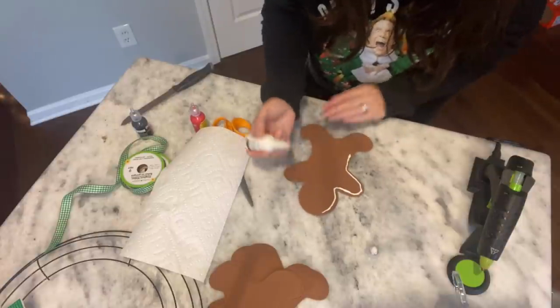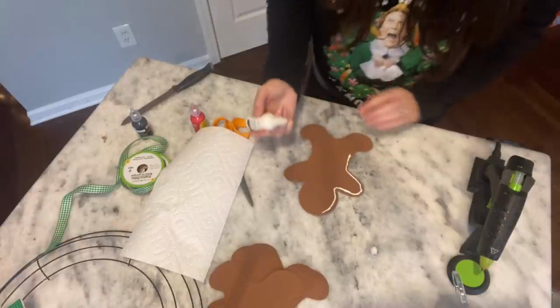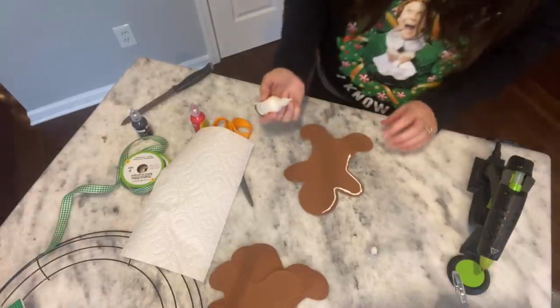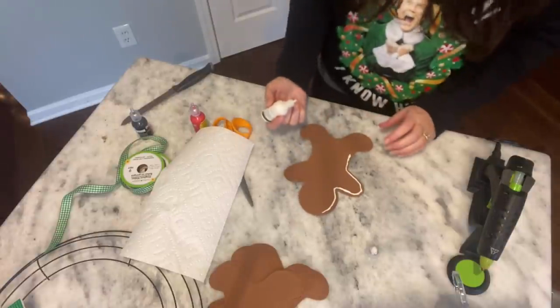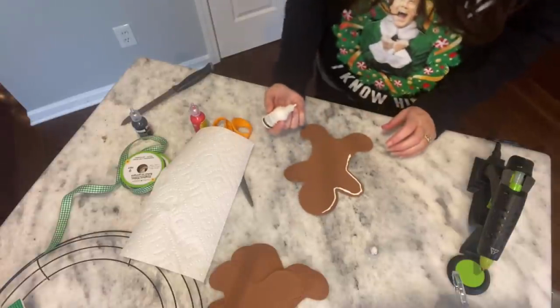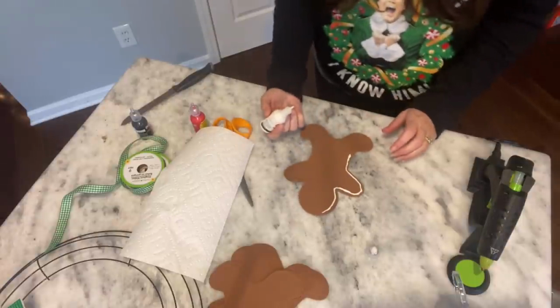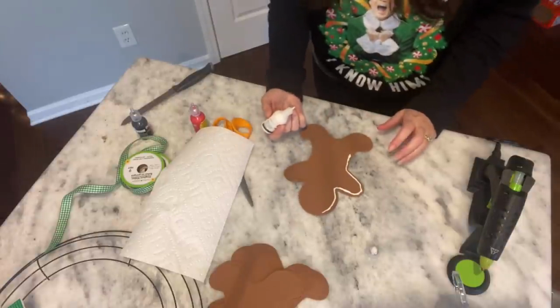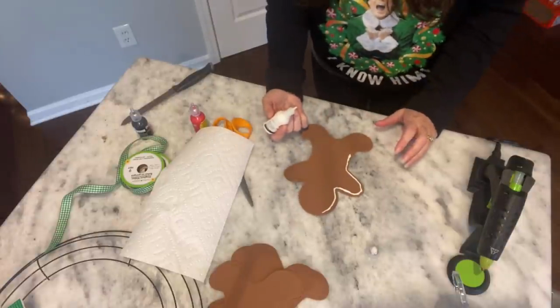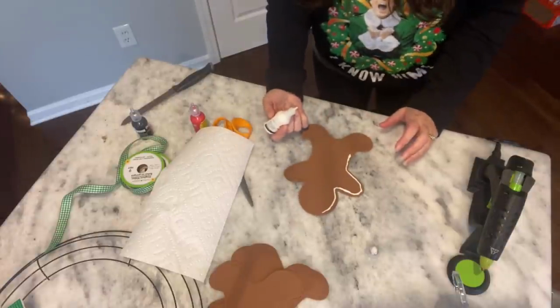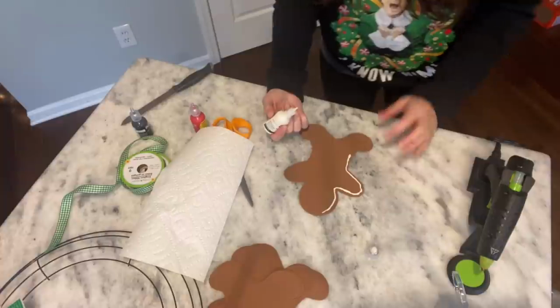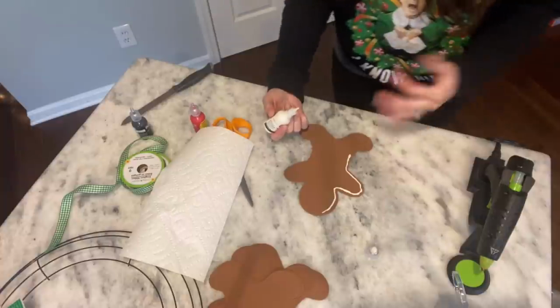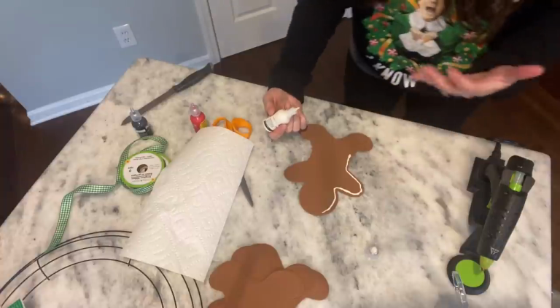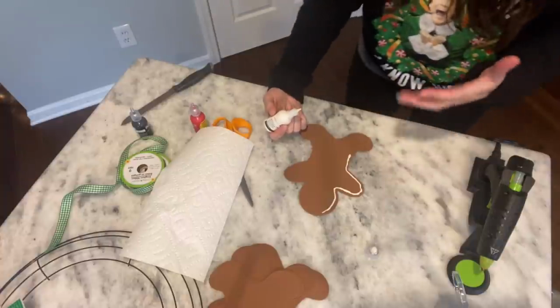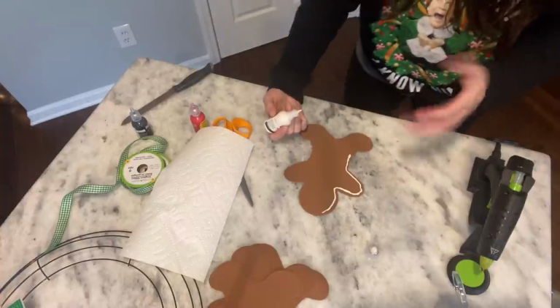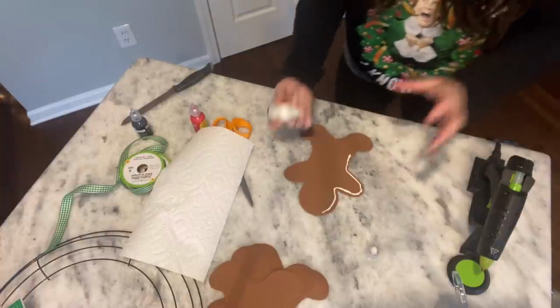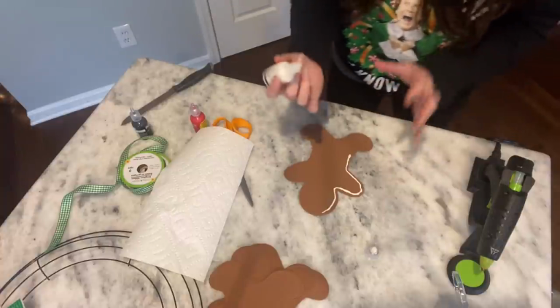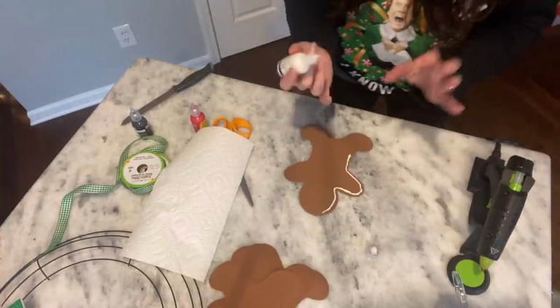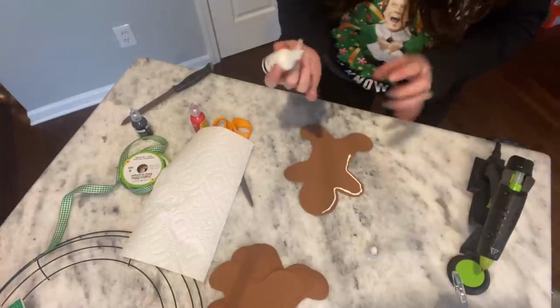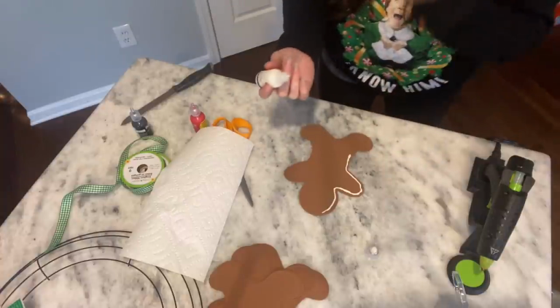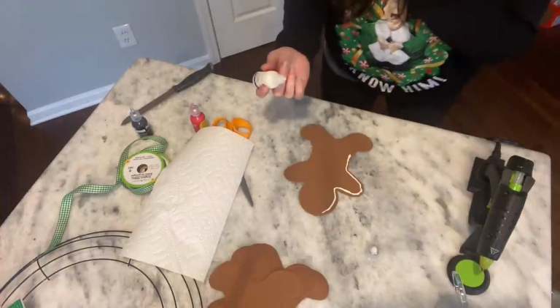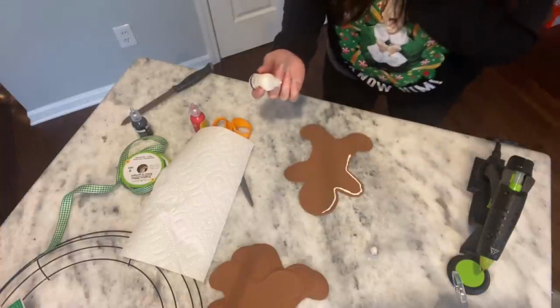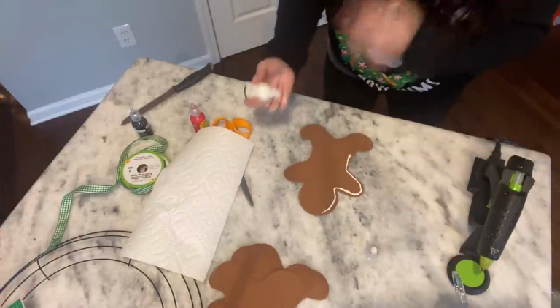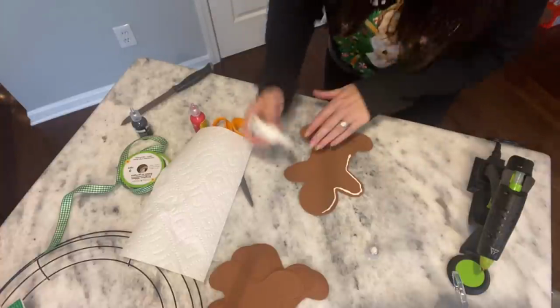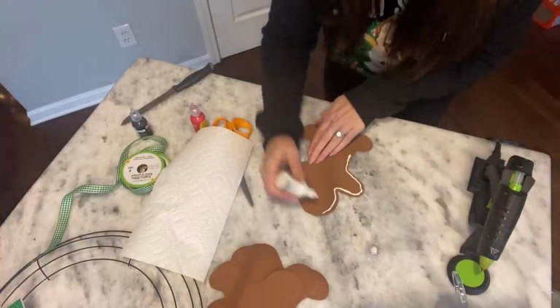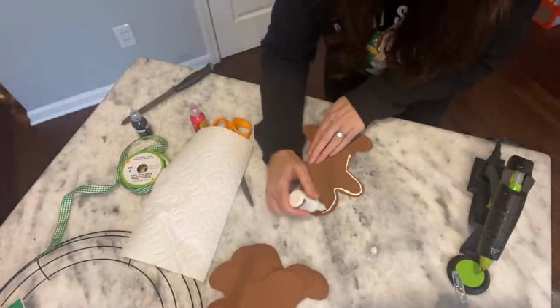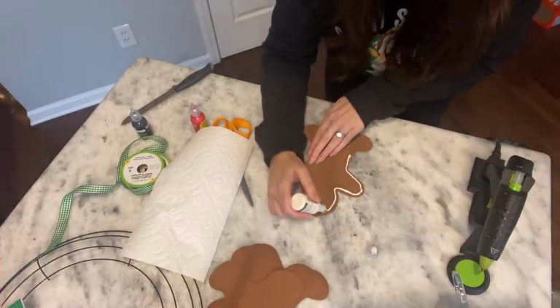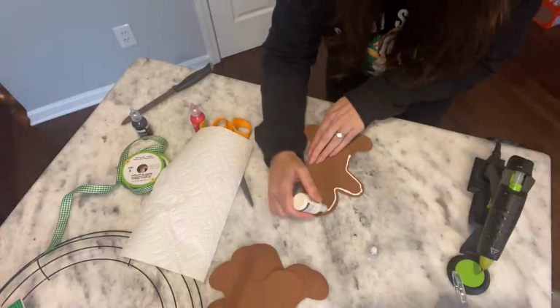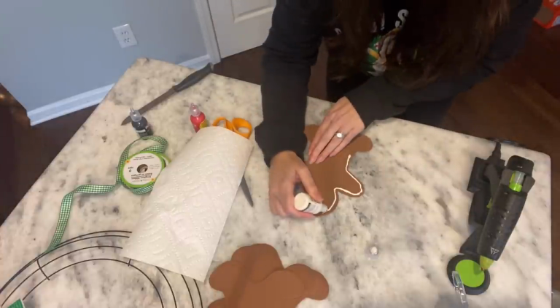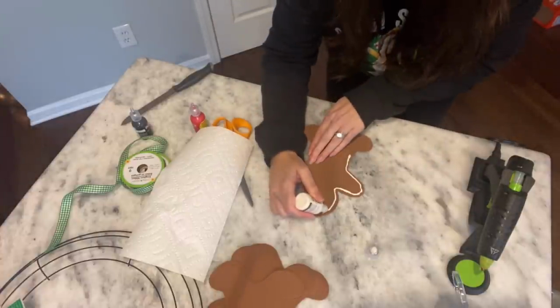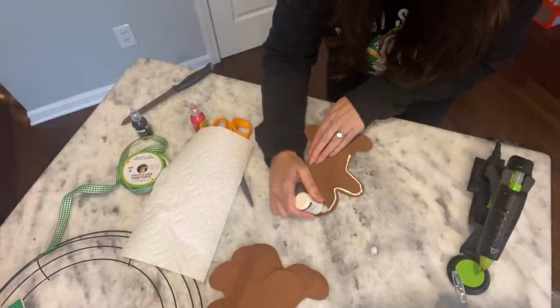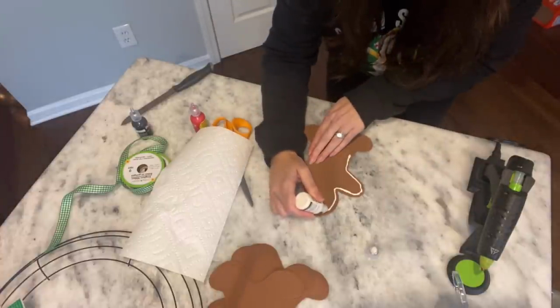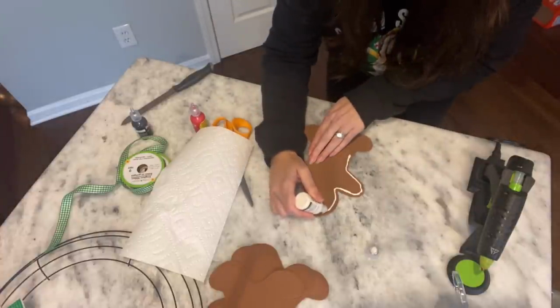I like this. It definitely gives it like that whole gingerbread icing feel — or look to it.